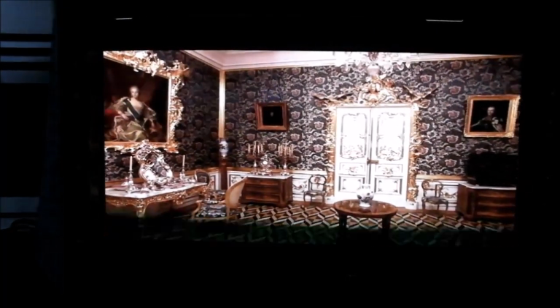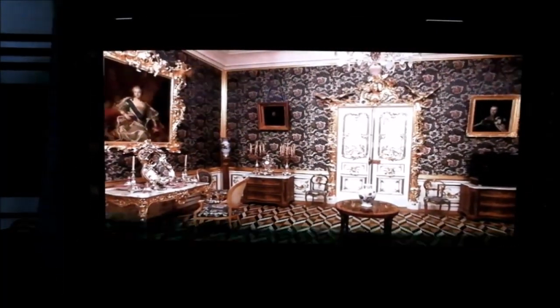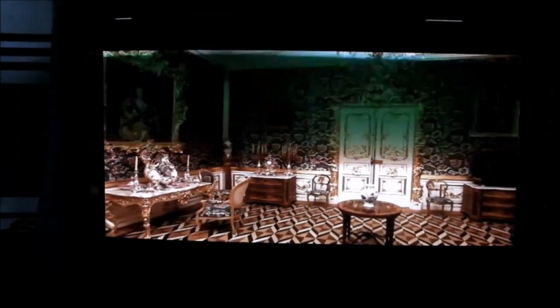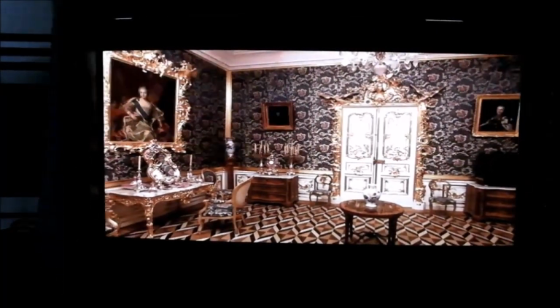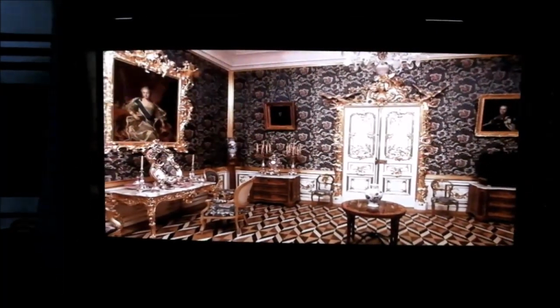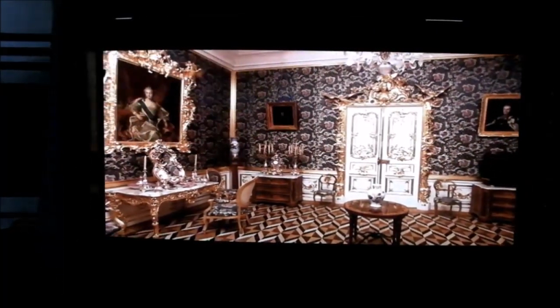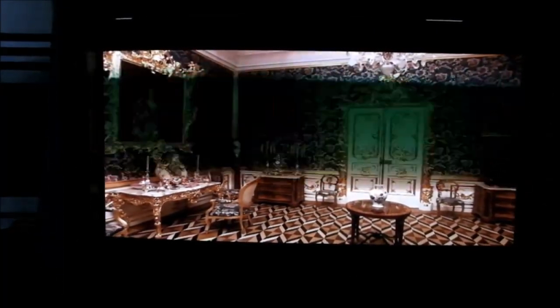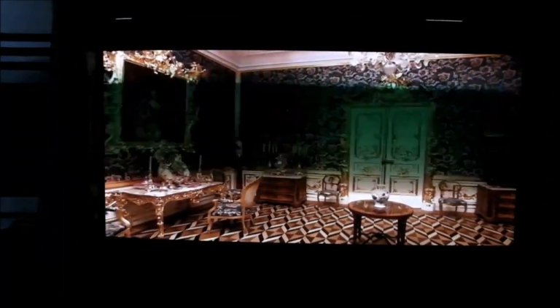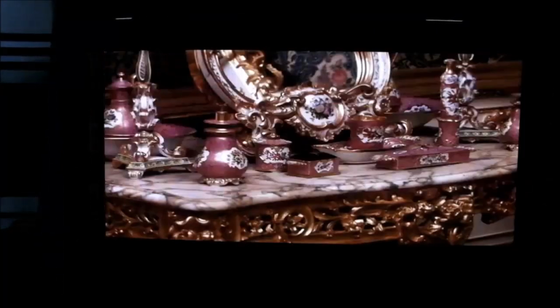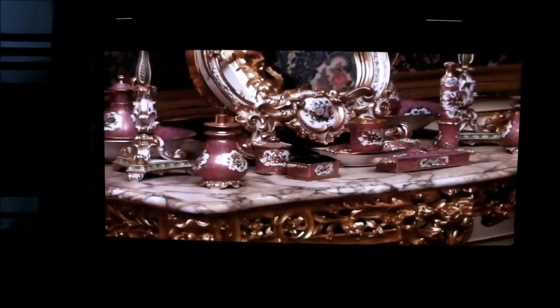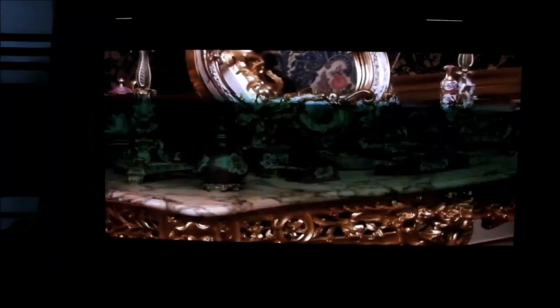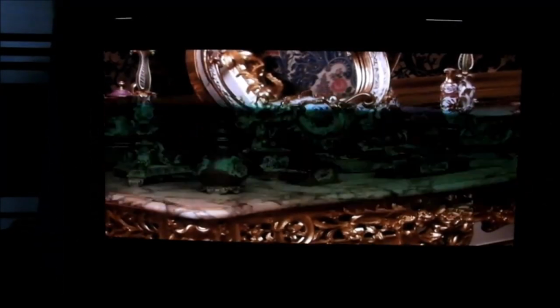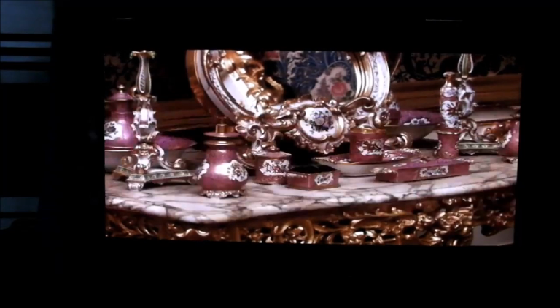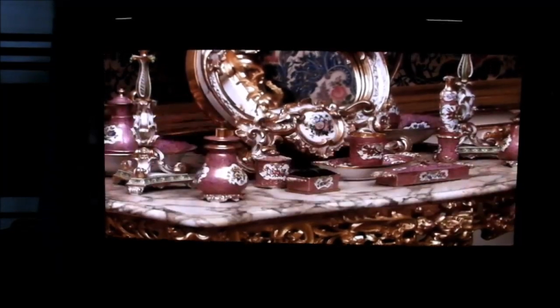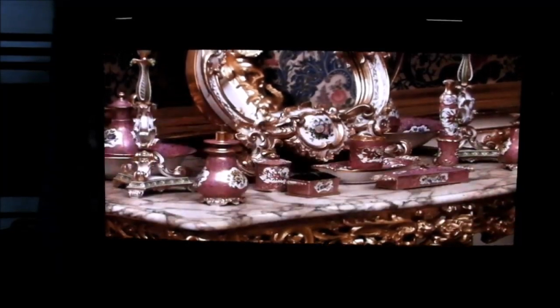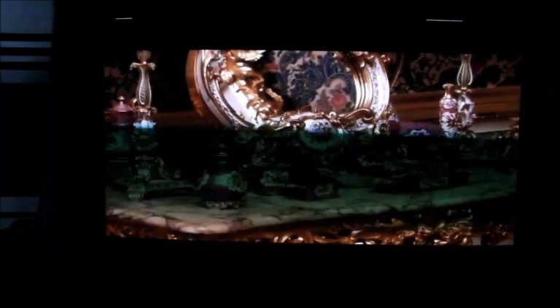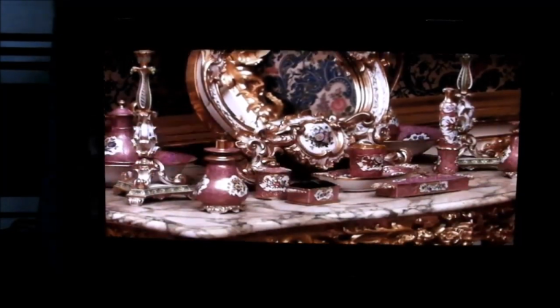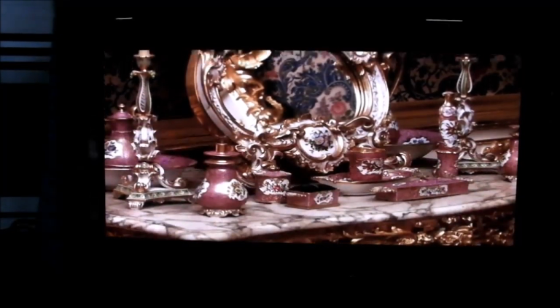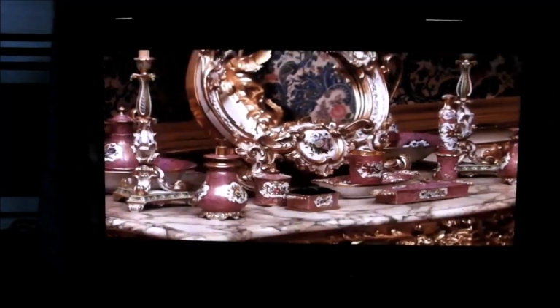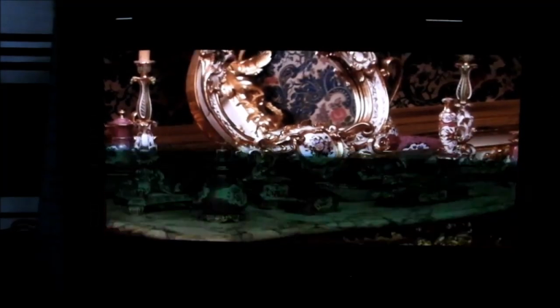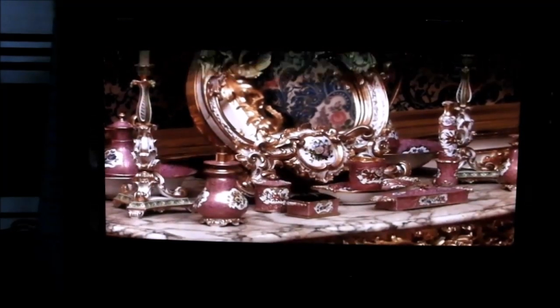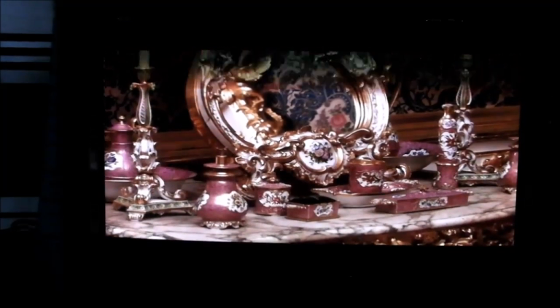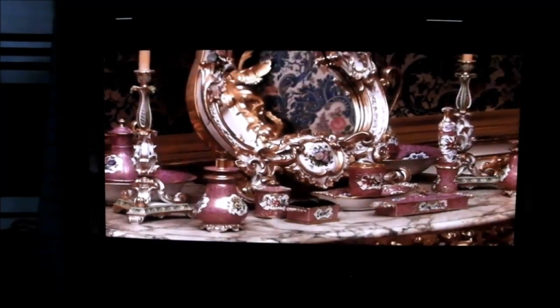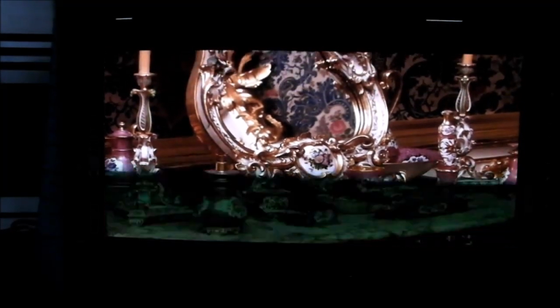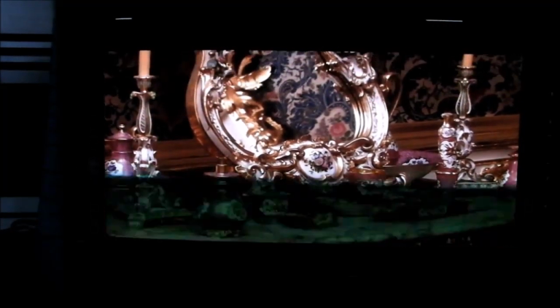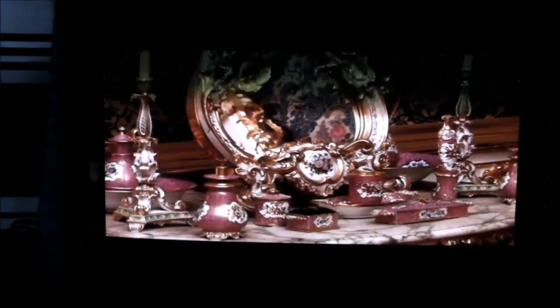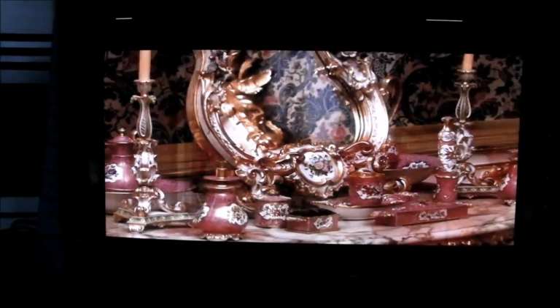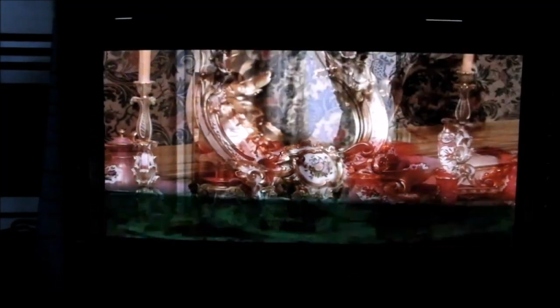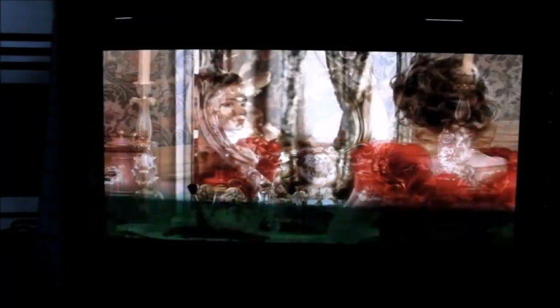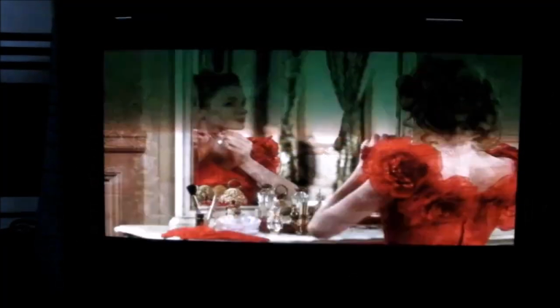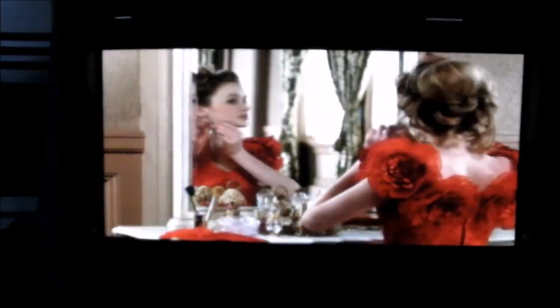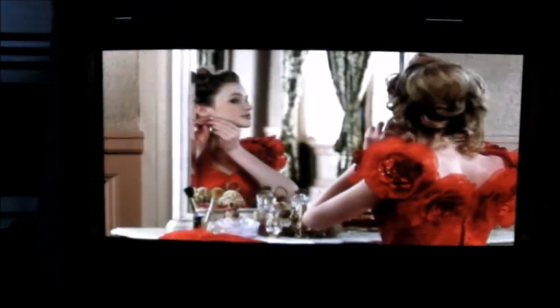Thanks for watching, and I'll have some more stuff — probably some more Sony monitors for you to look at in the future. Thank you.